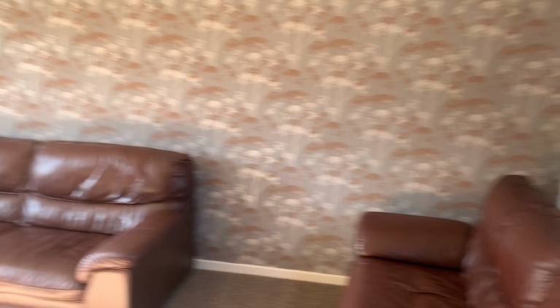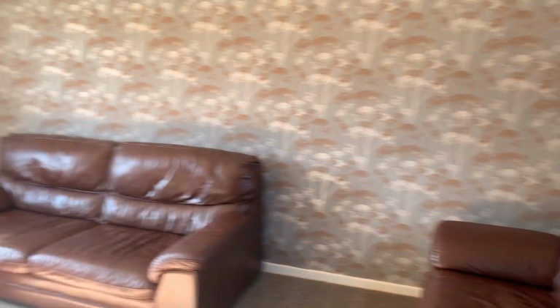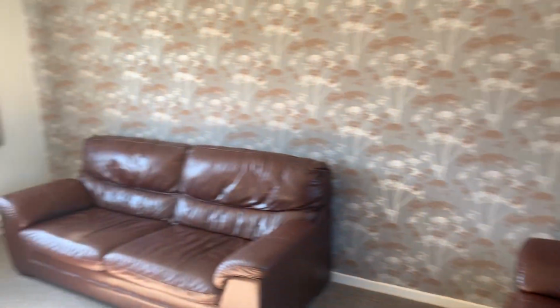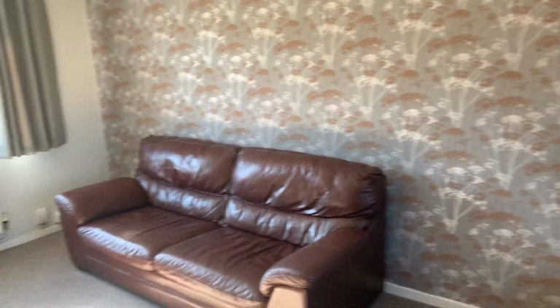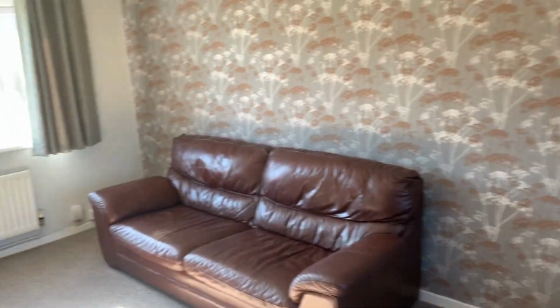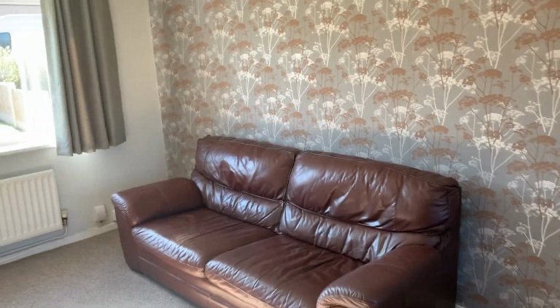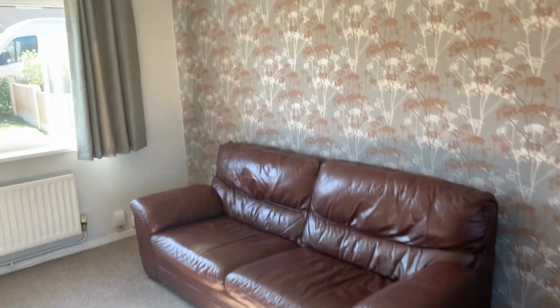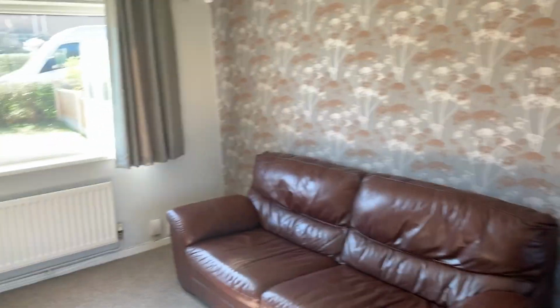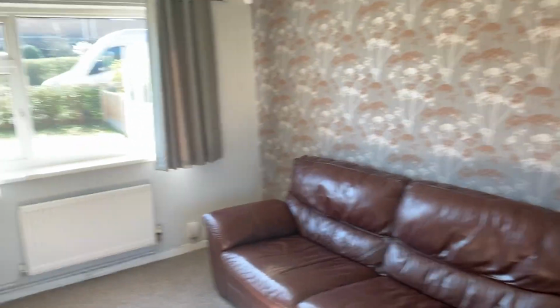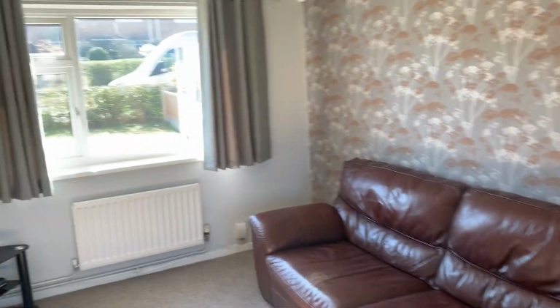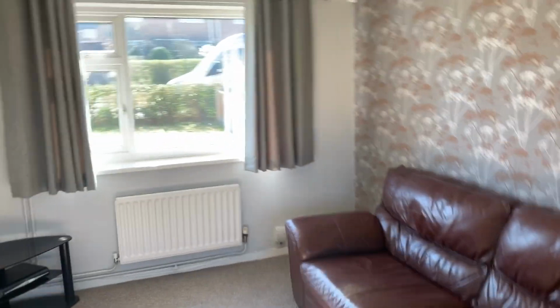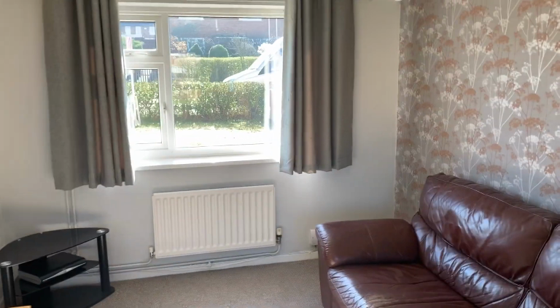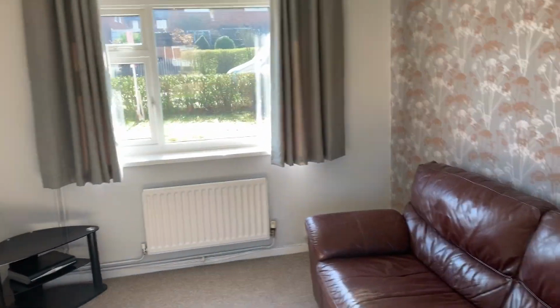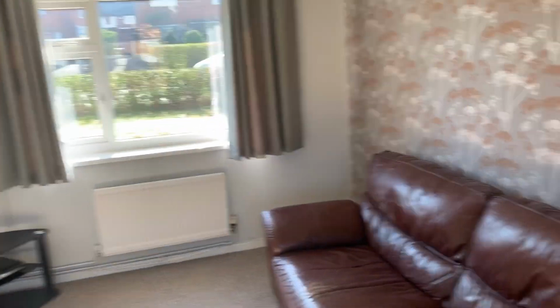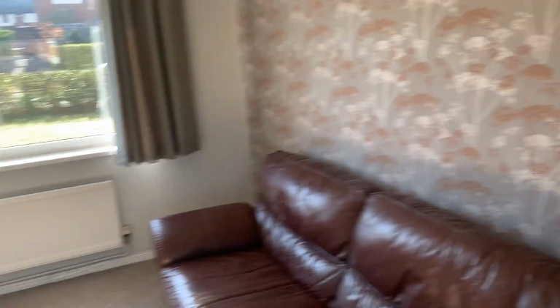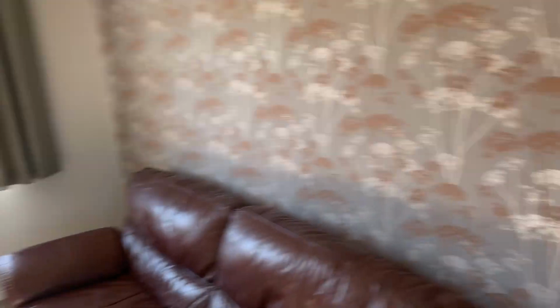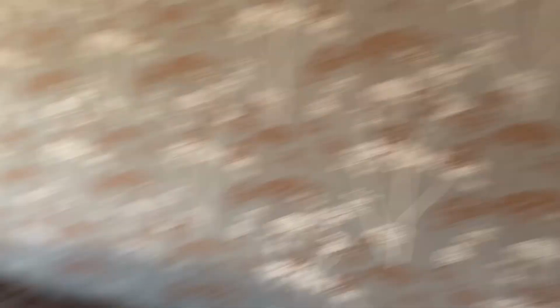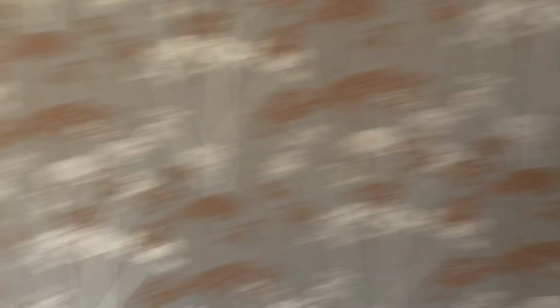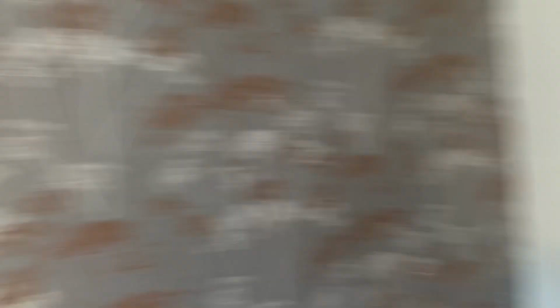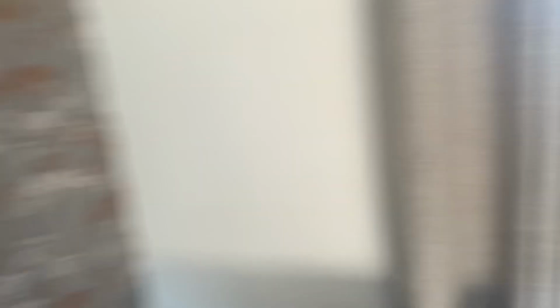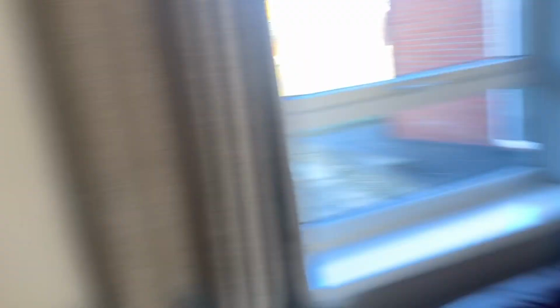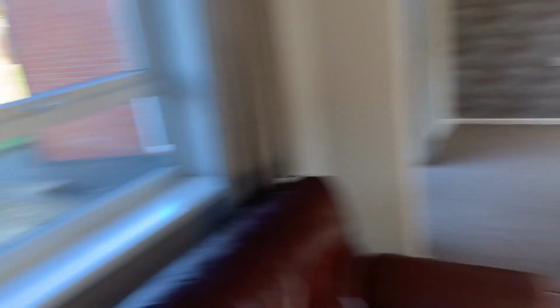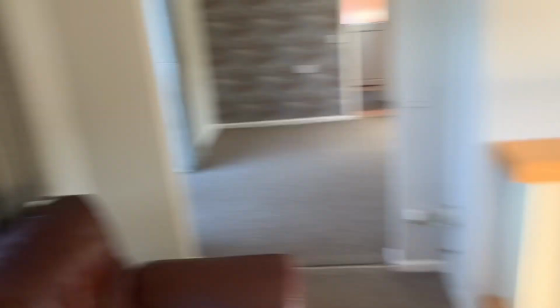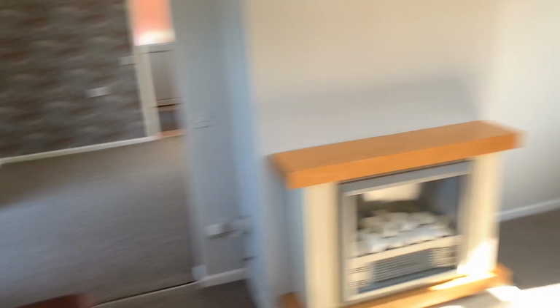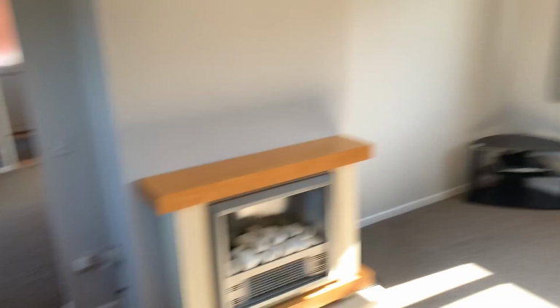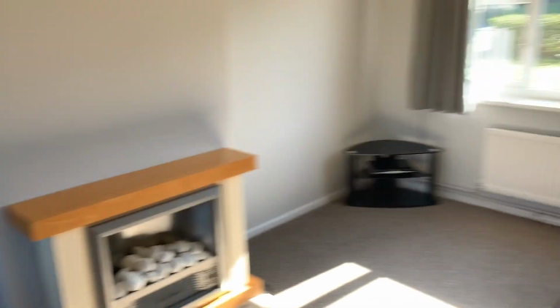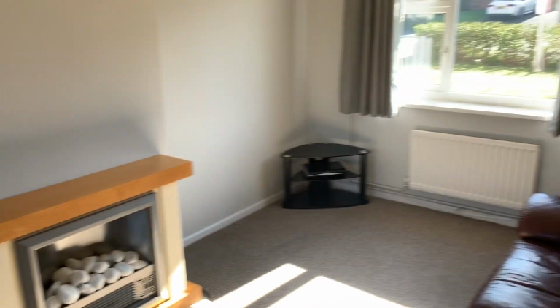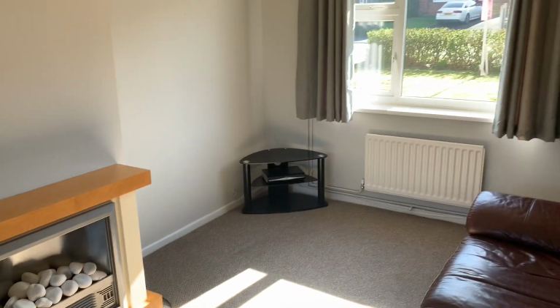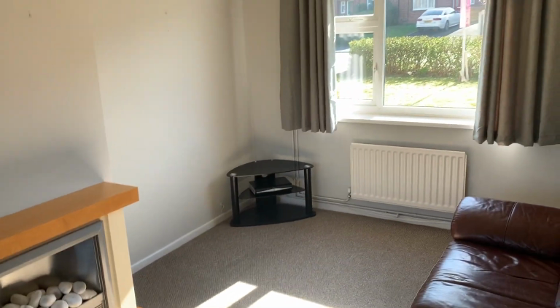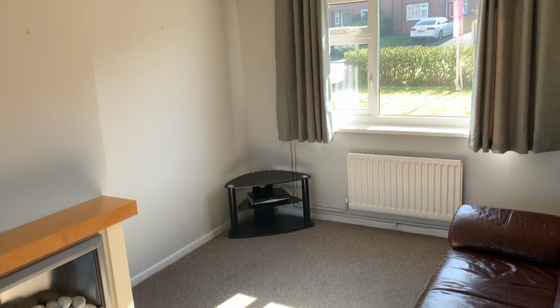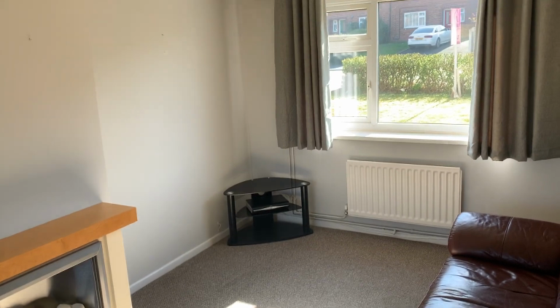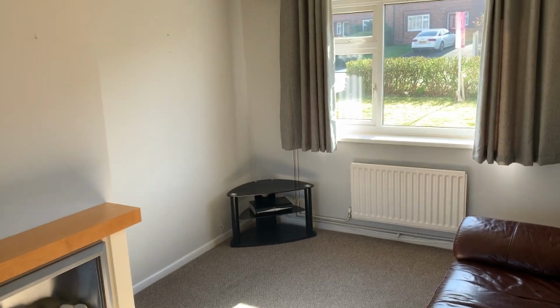Now we go through into the living room. It's quite a large lounge, nice size.